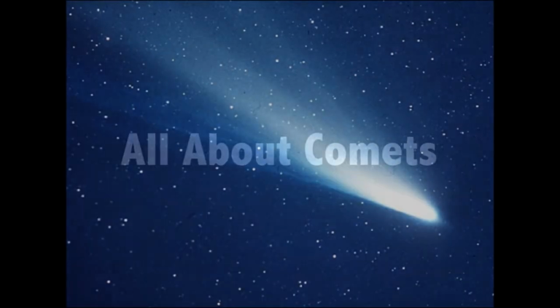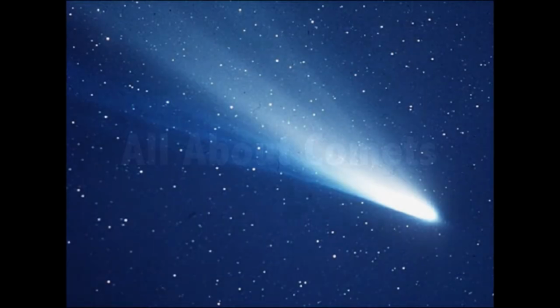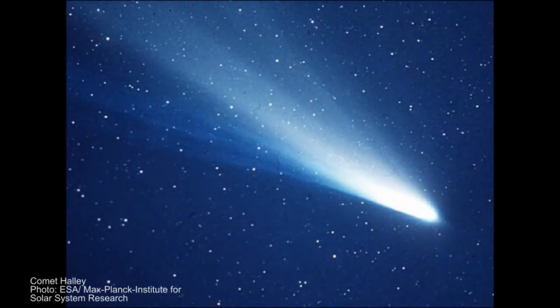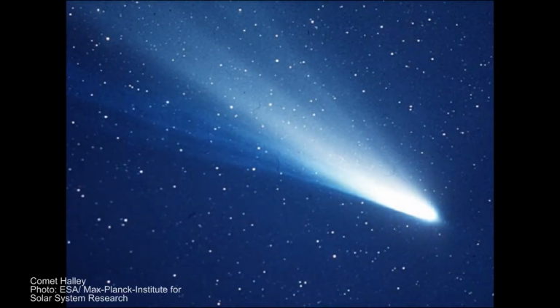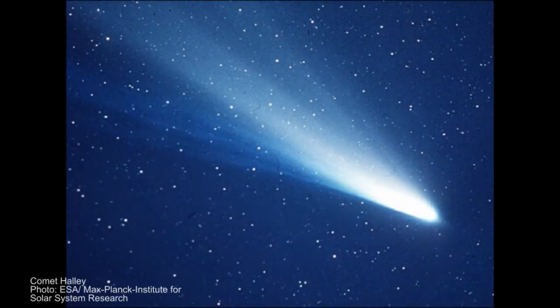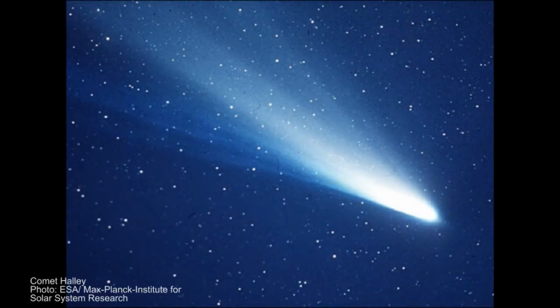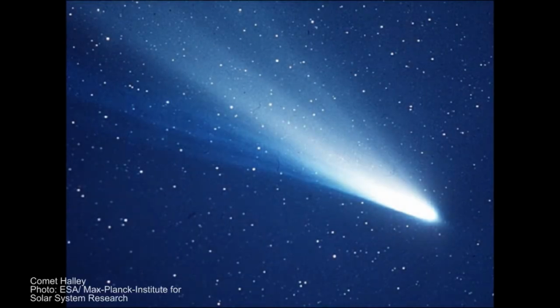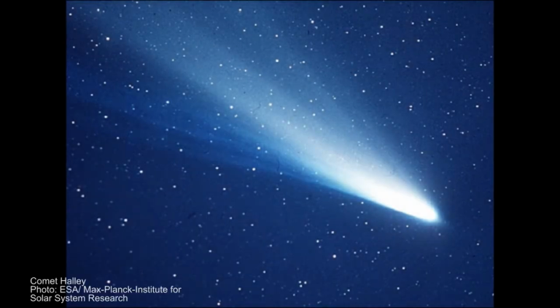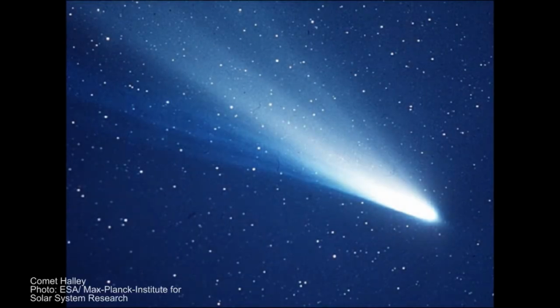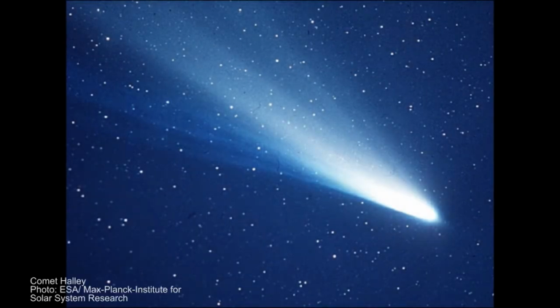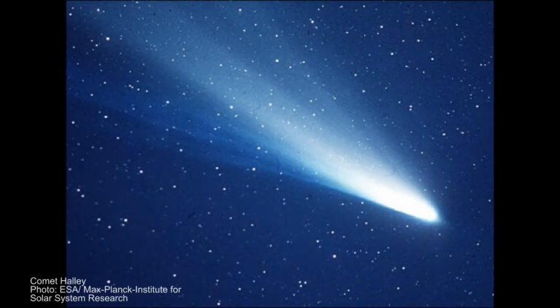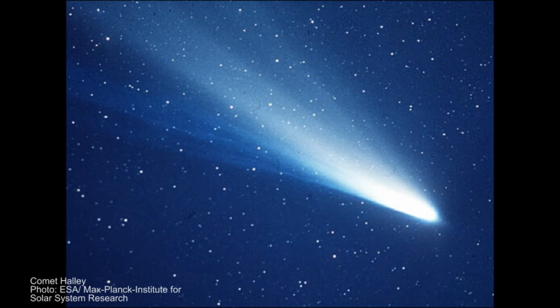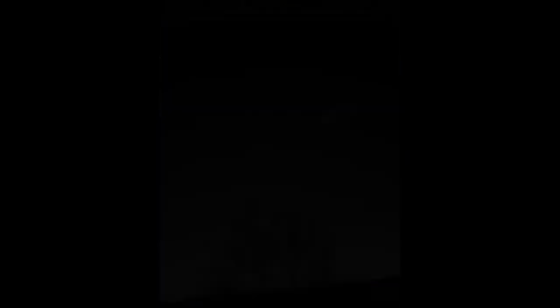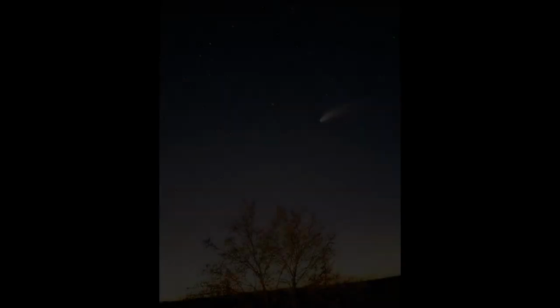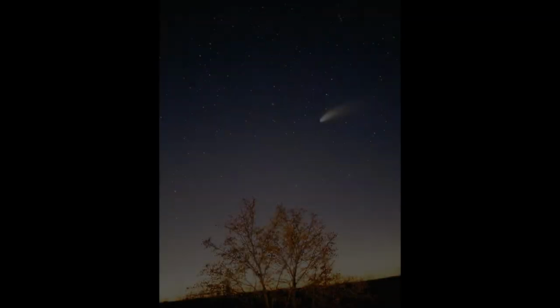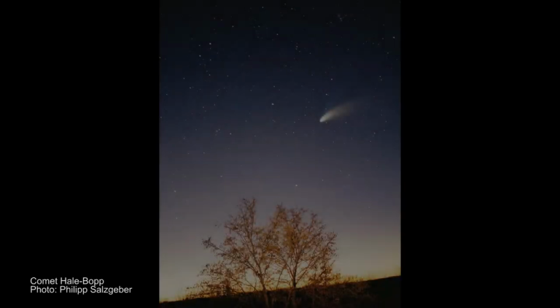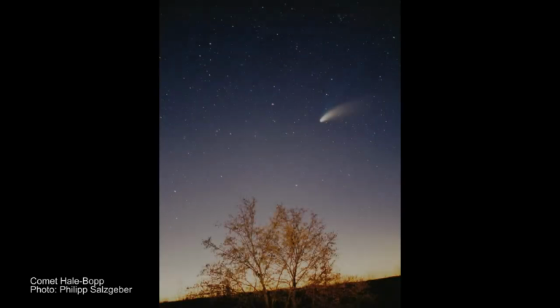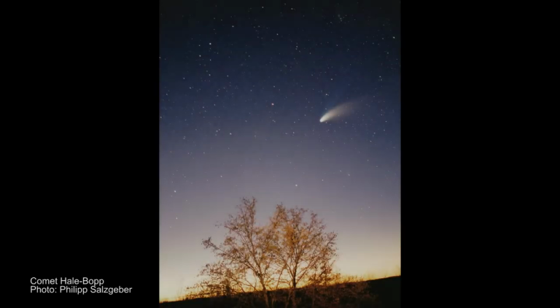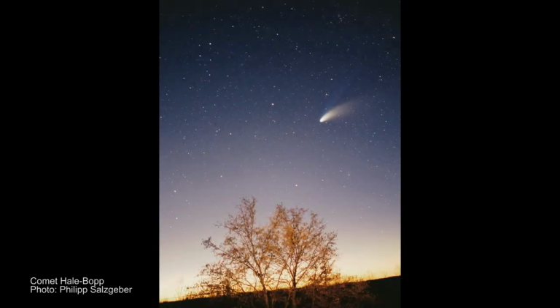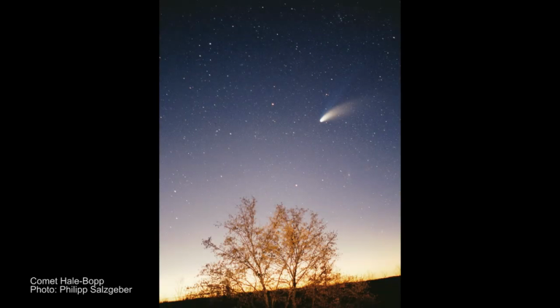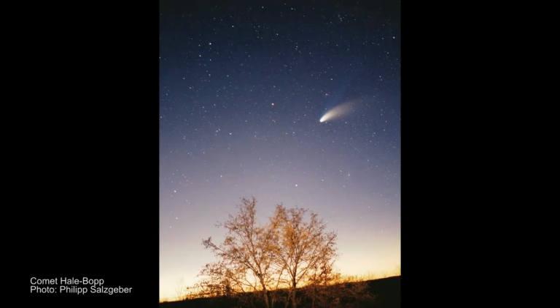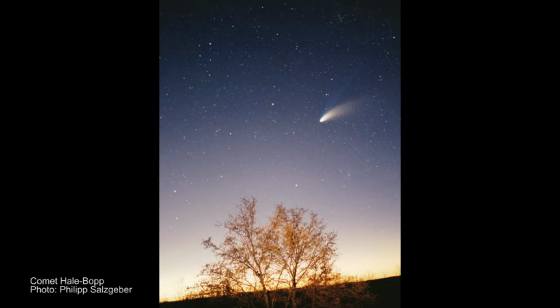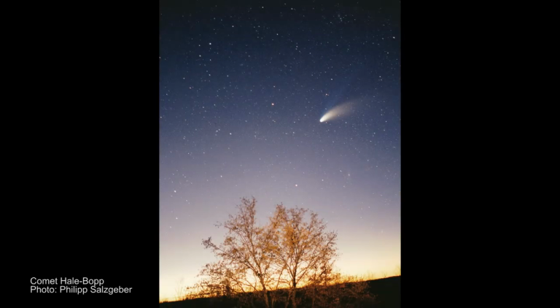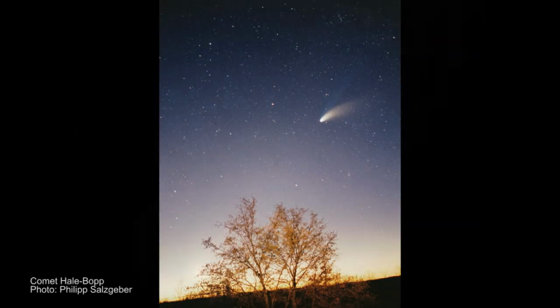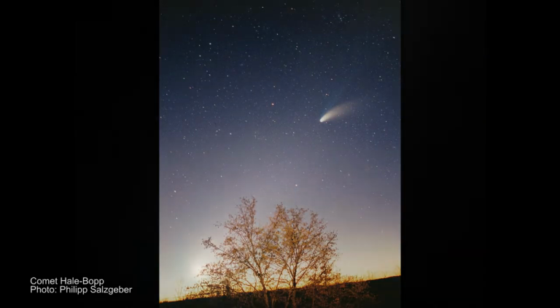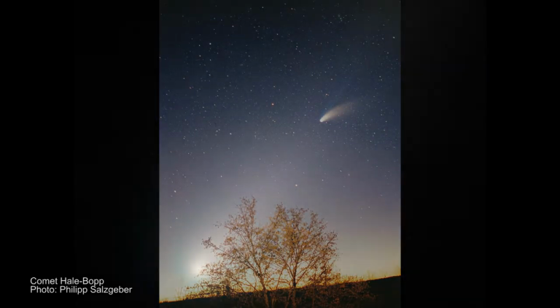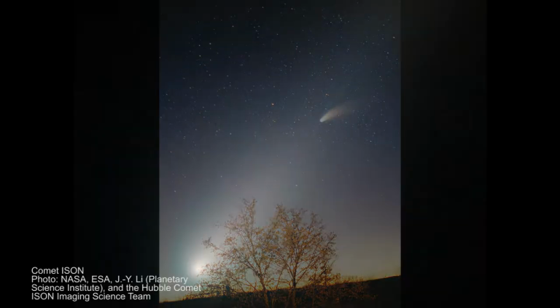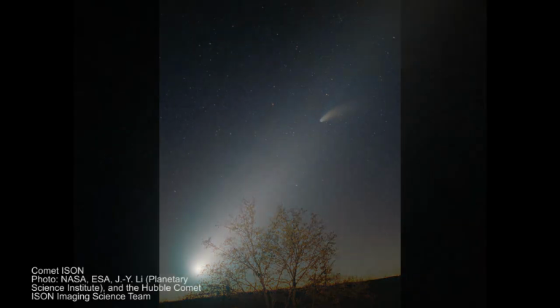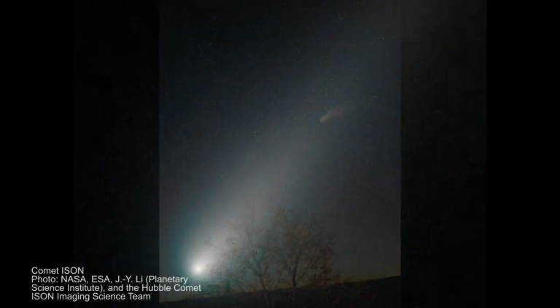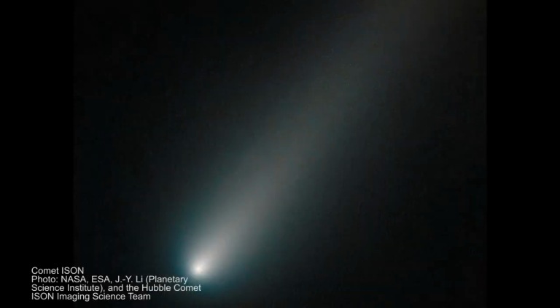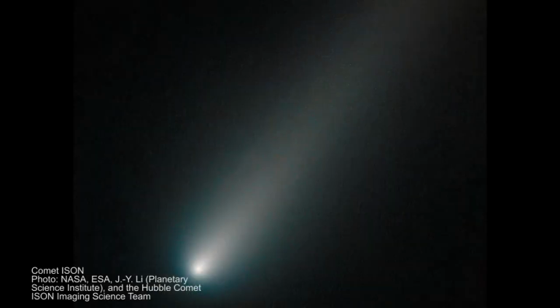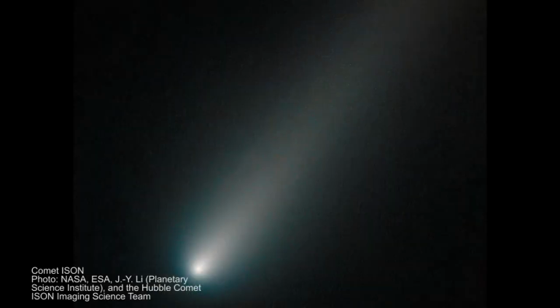Halley's Comet, Comet Hale-Bopp, and Comet Ison. What's the deal with all these comets and why all the excitement?